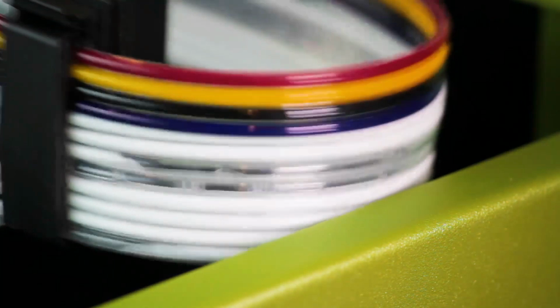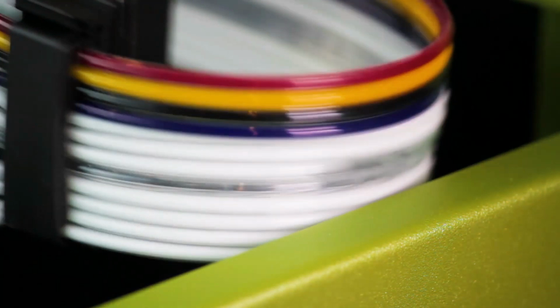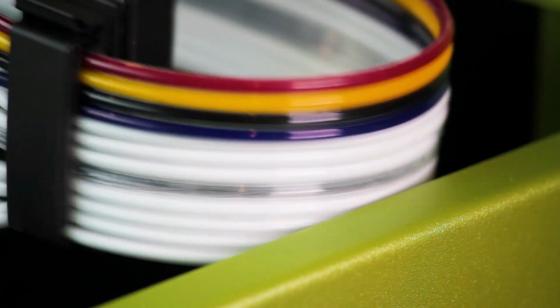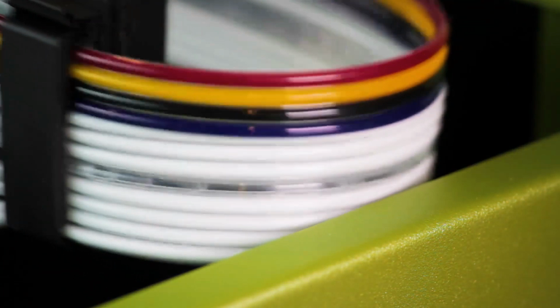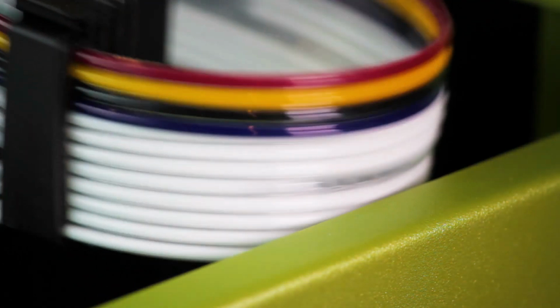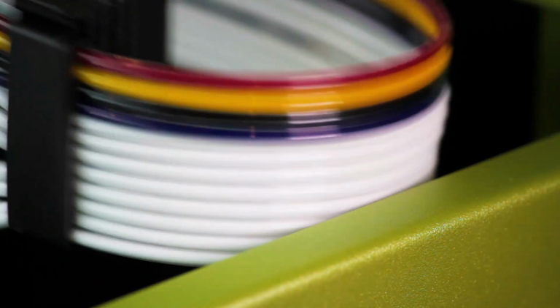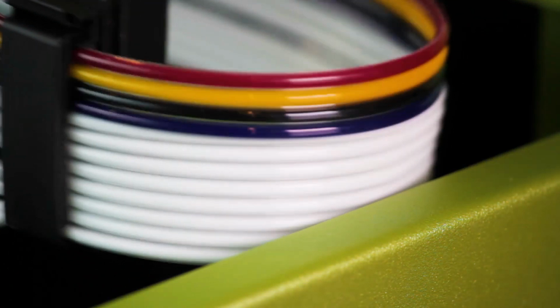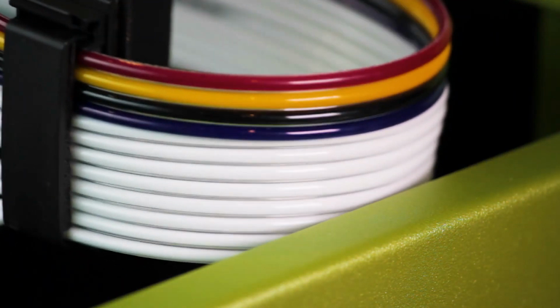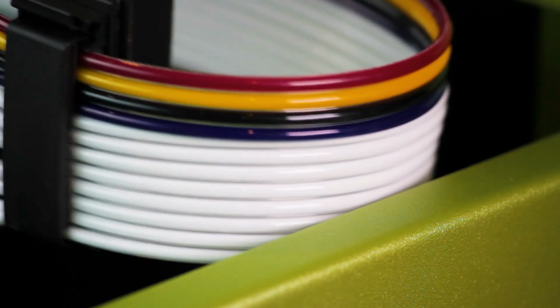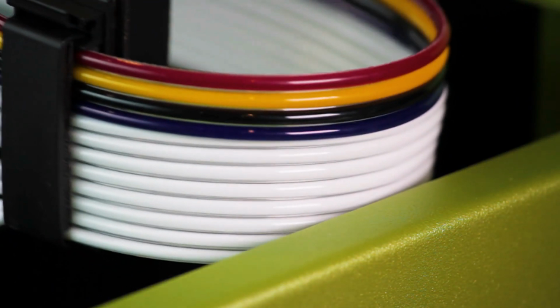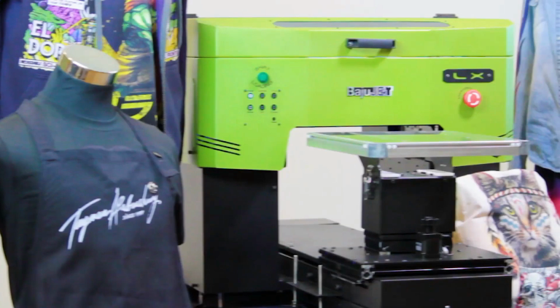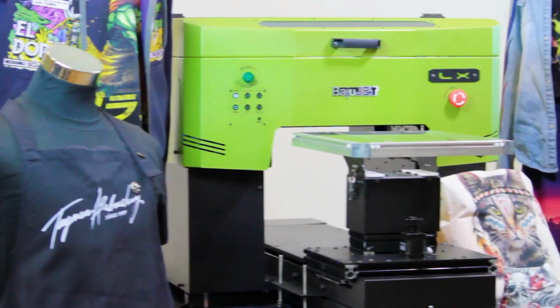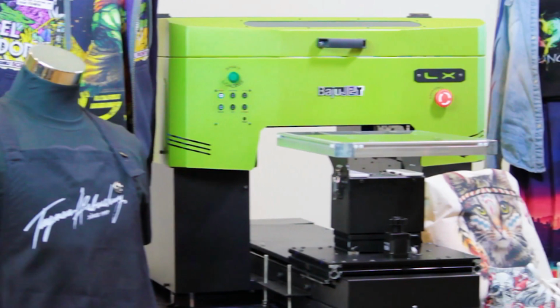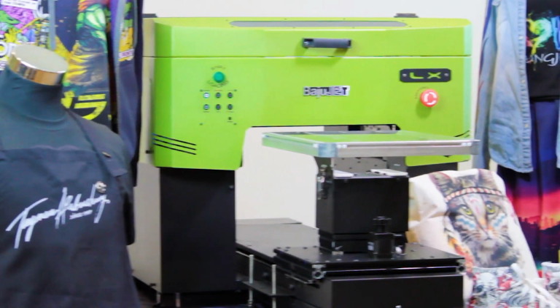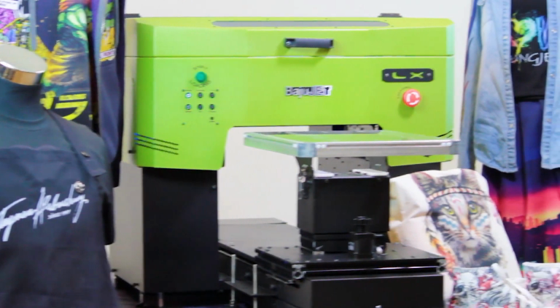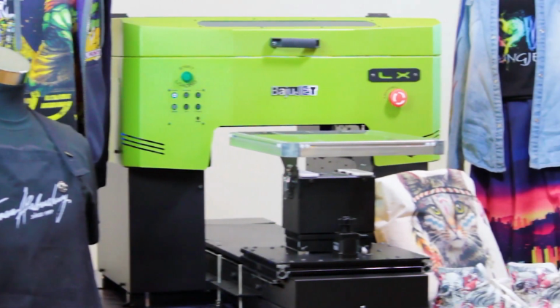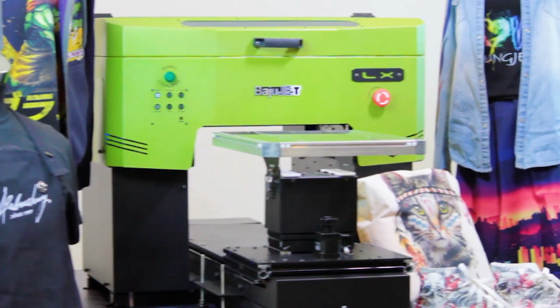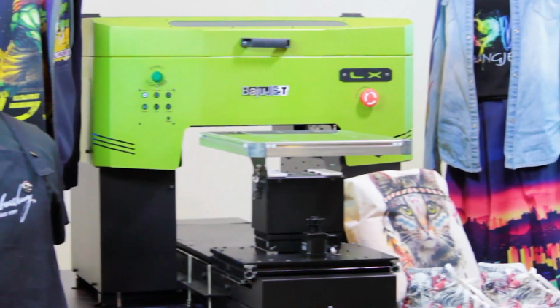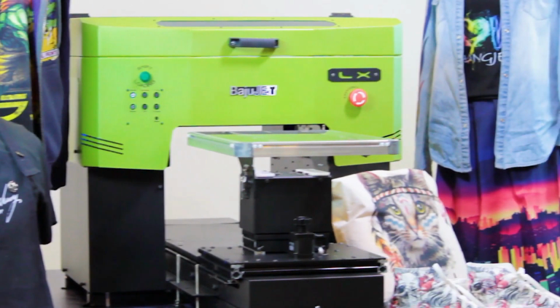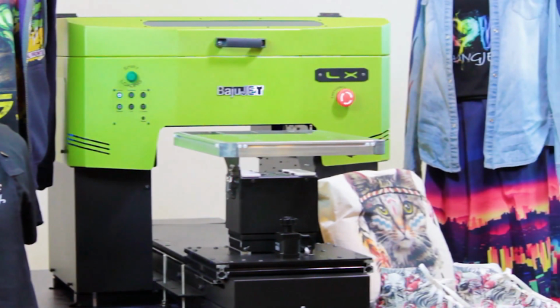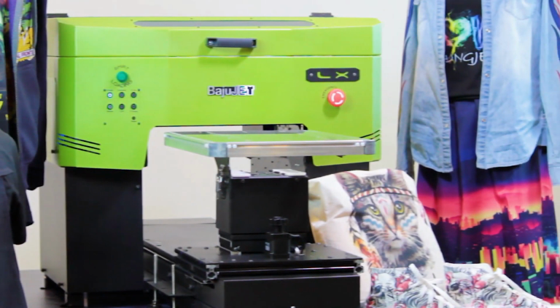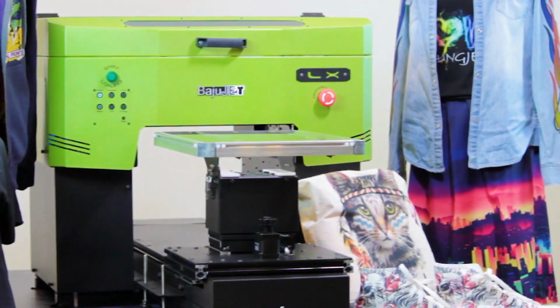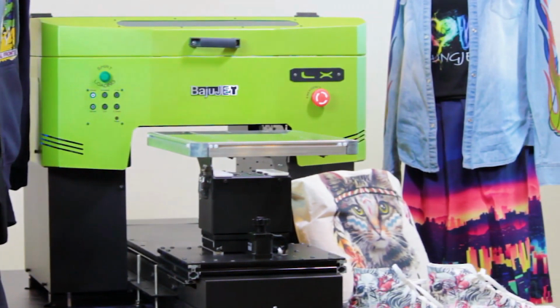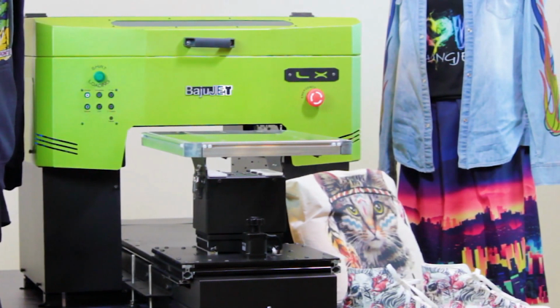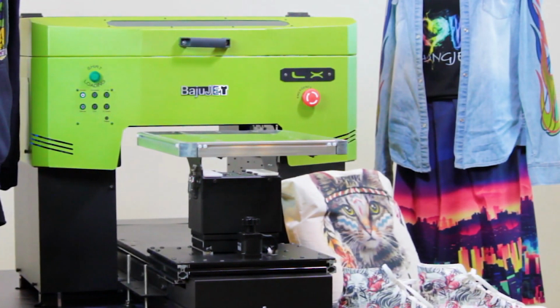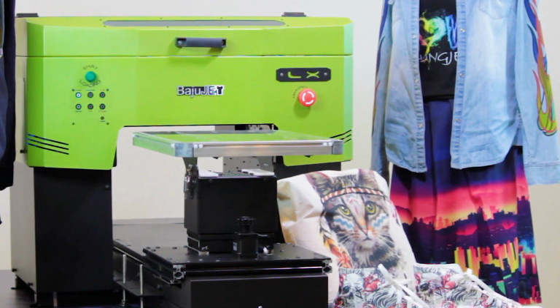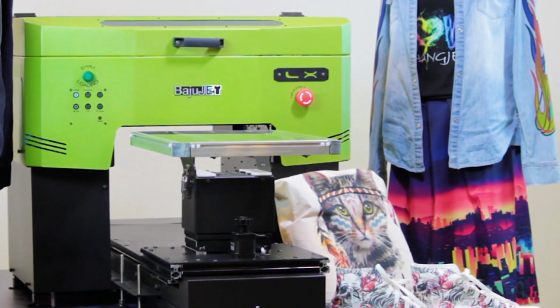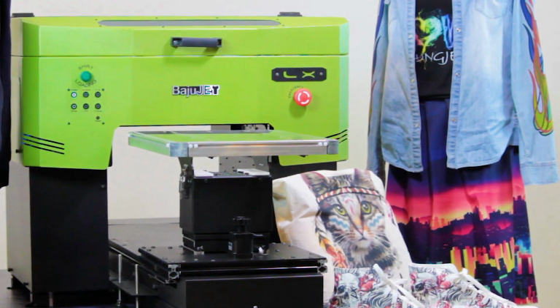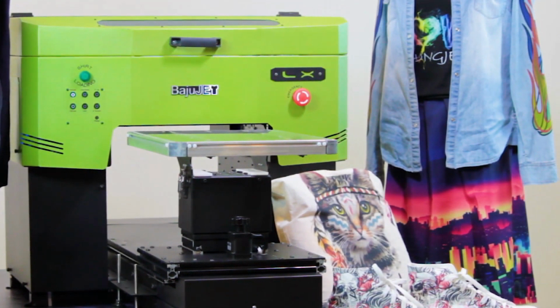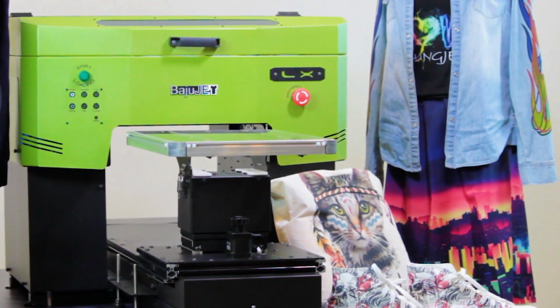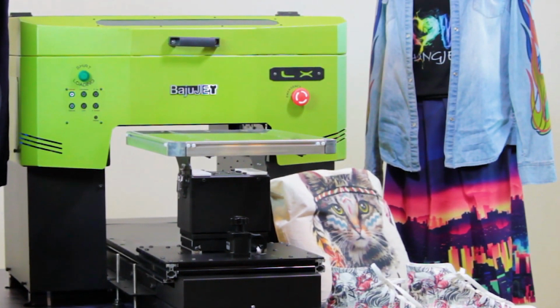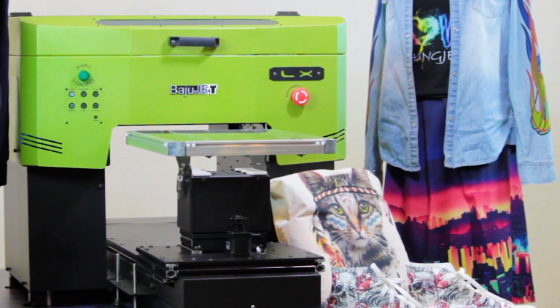Learn more about the BajuJet LX. When it comes to t-shirt printing, nothing compares.